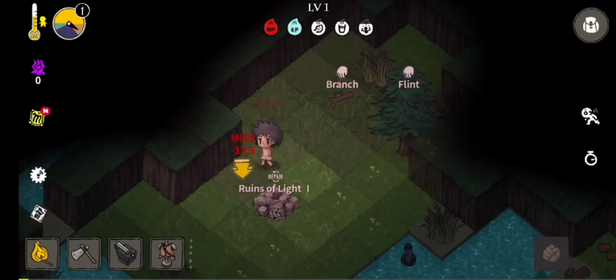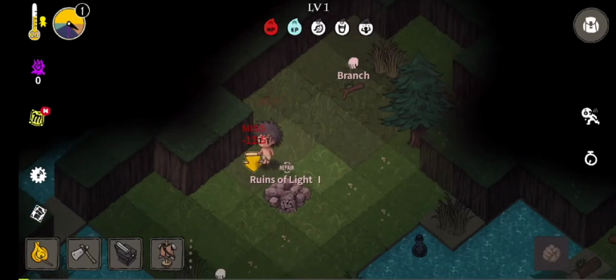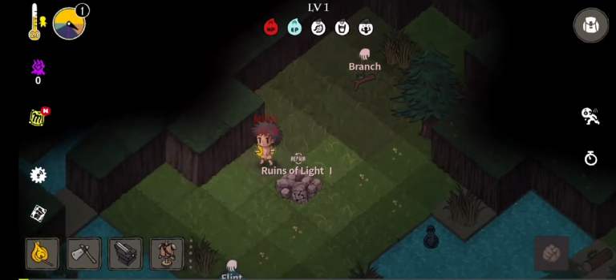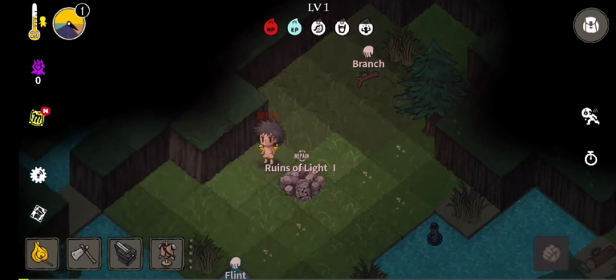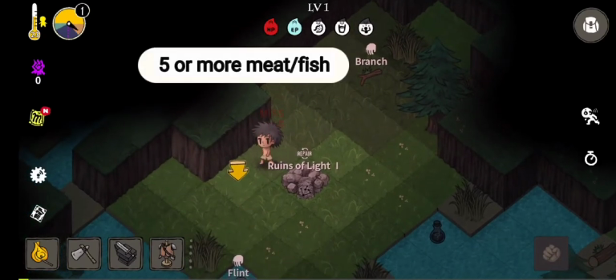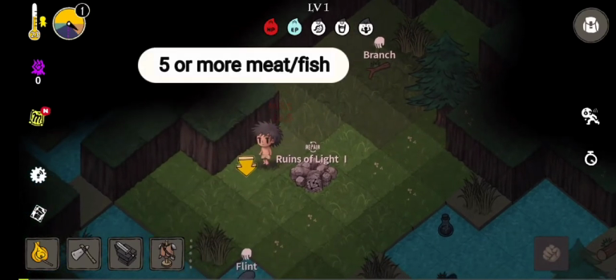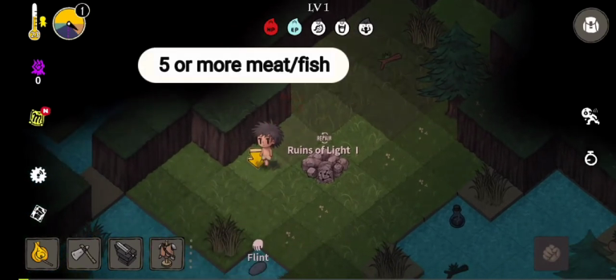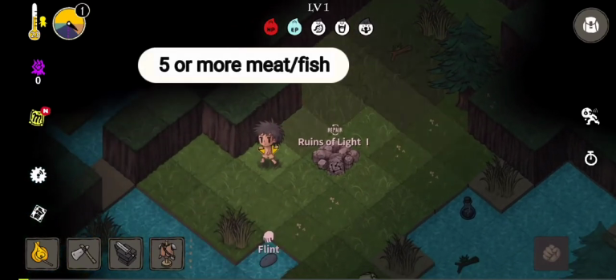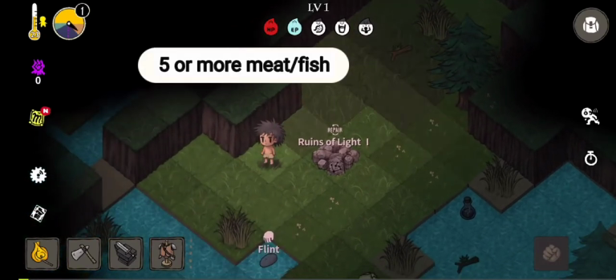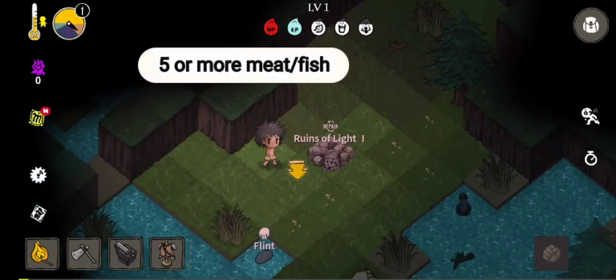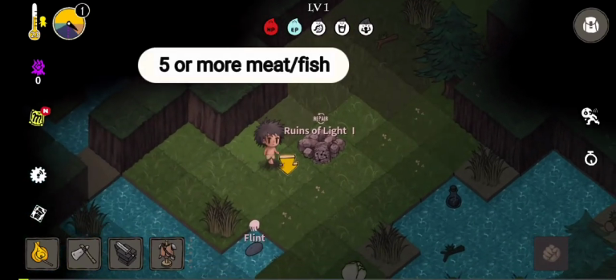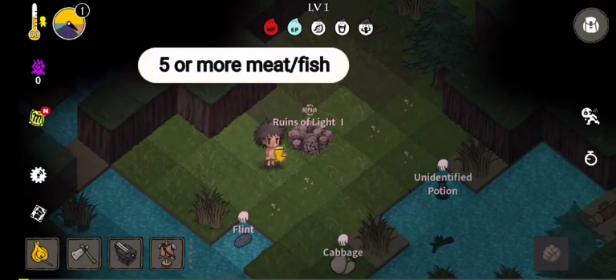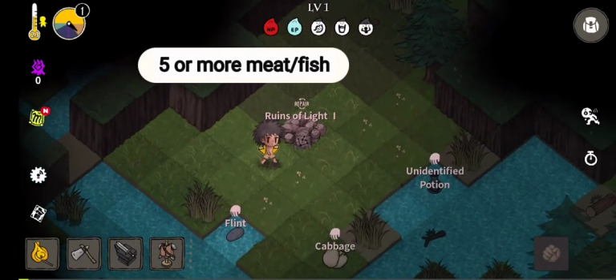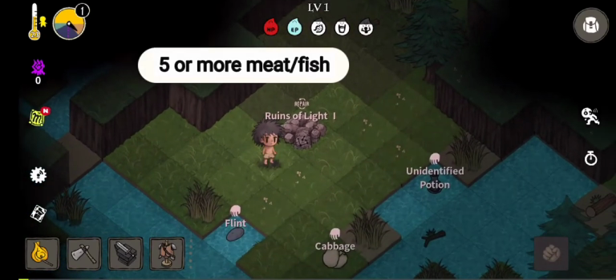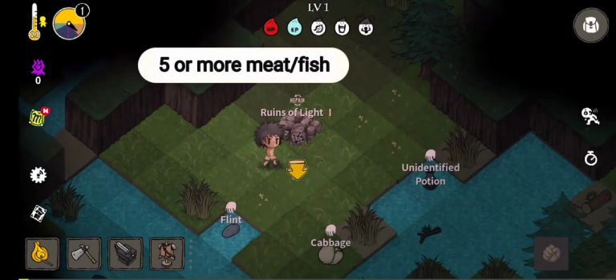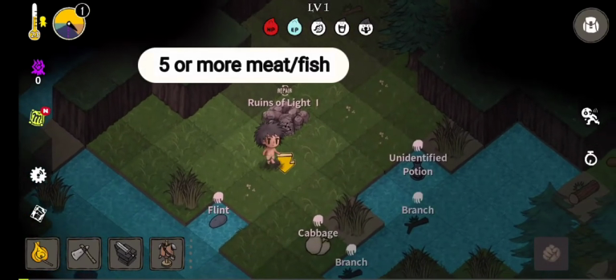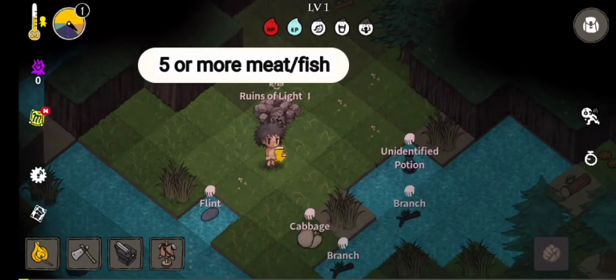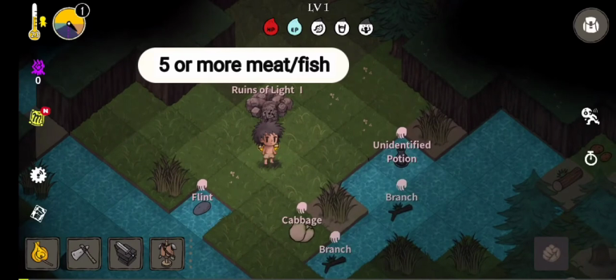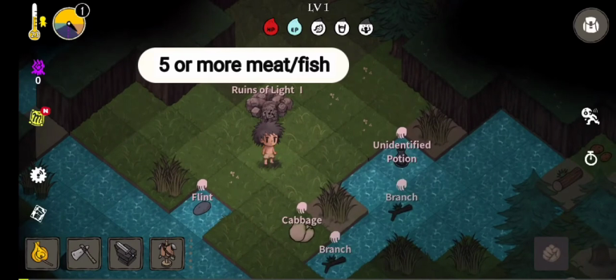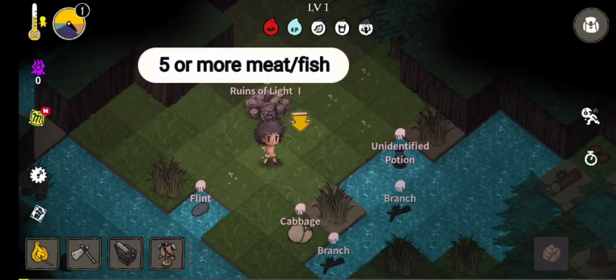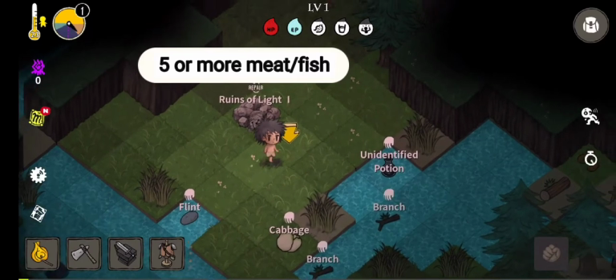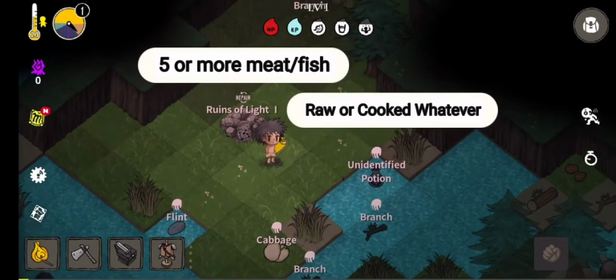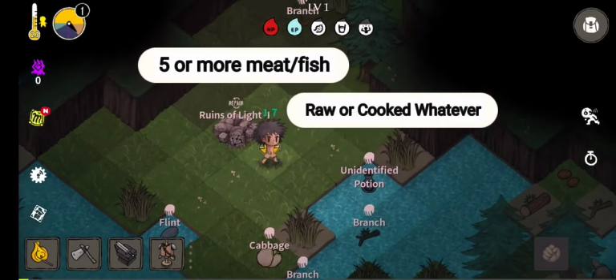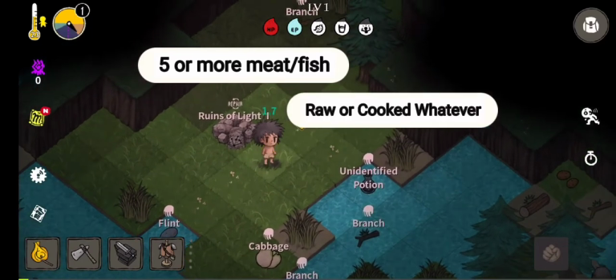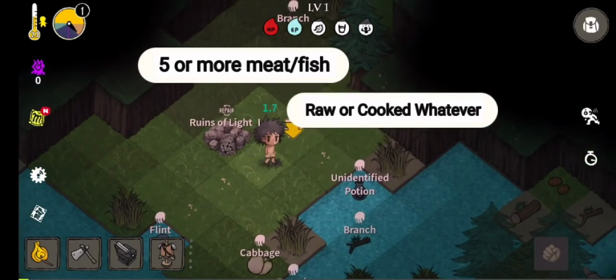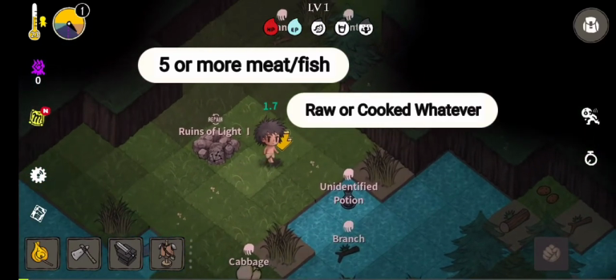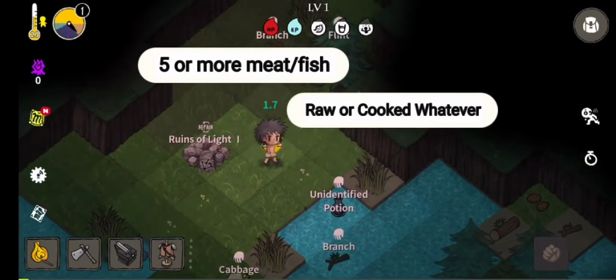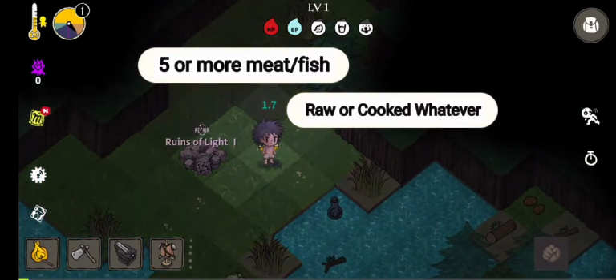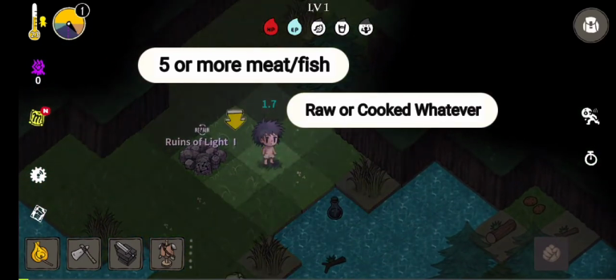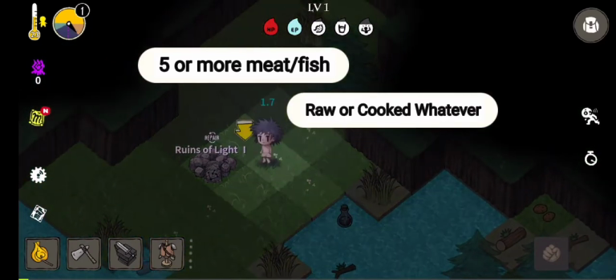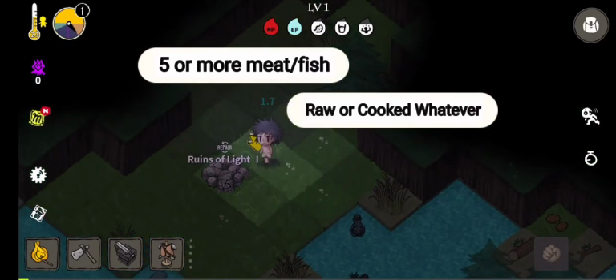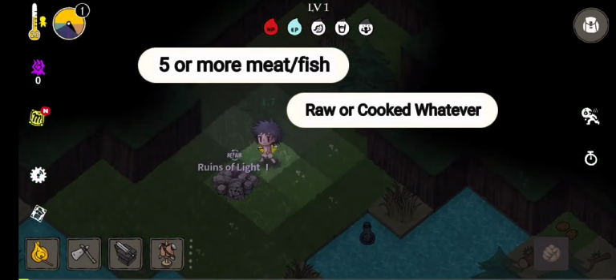Now get at least 5 or more meat or fish. You can use raw or cooked — whatever you got — as long as it's meat or fish.